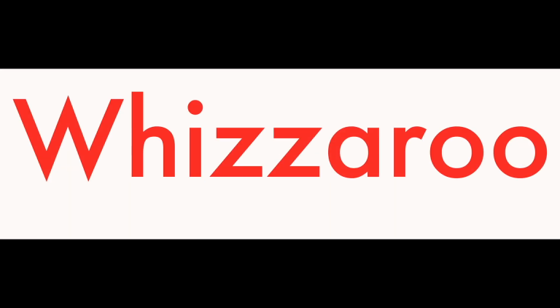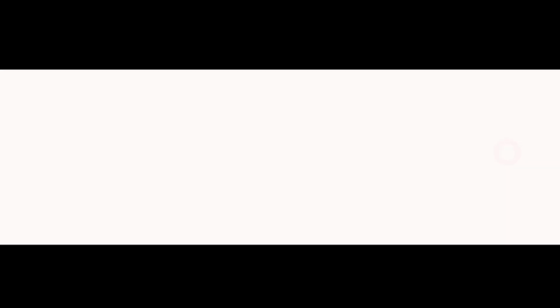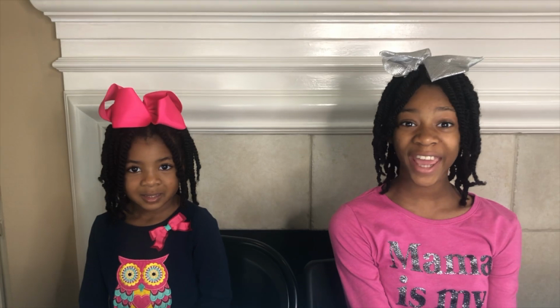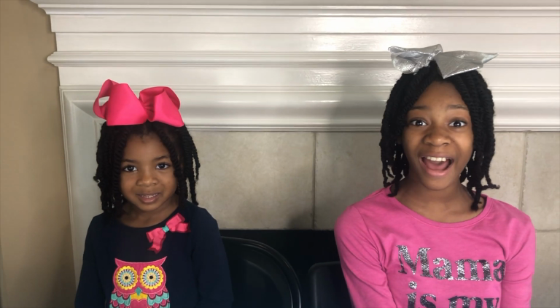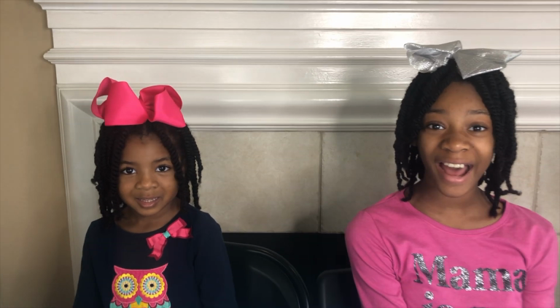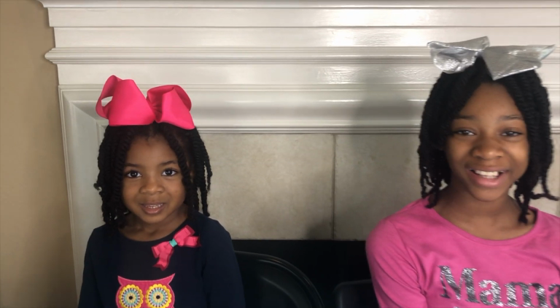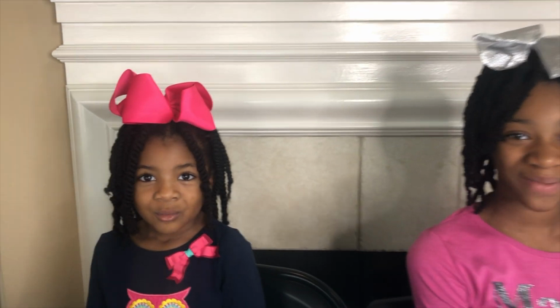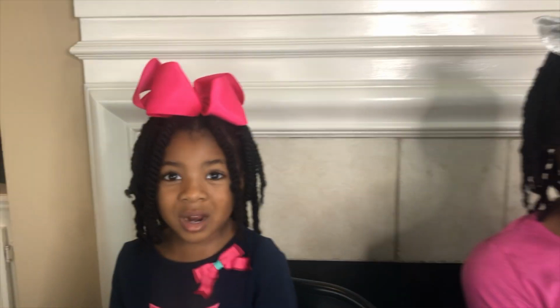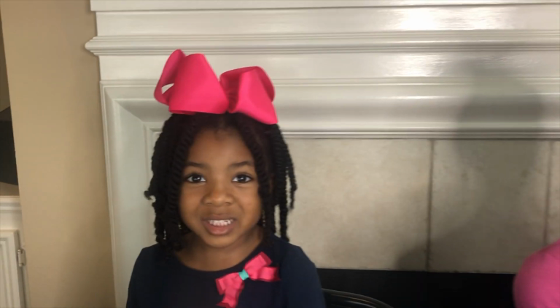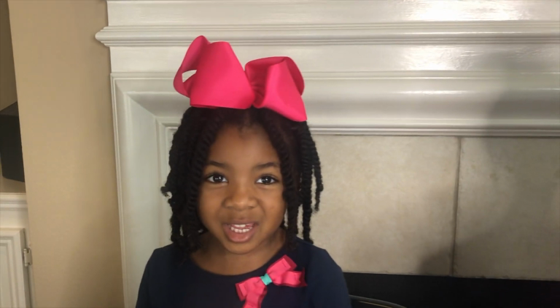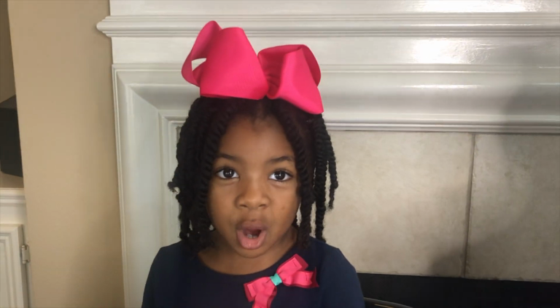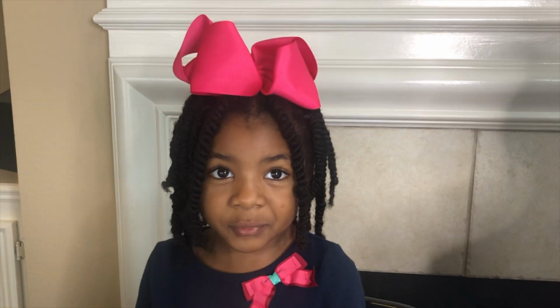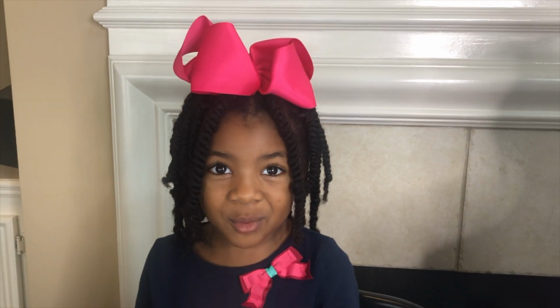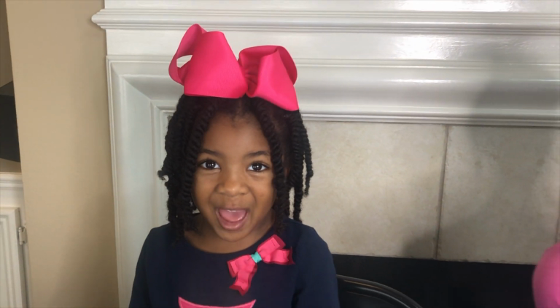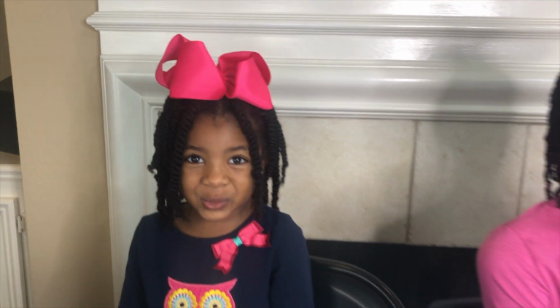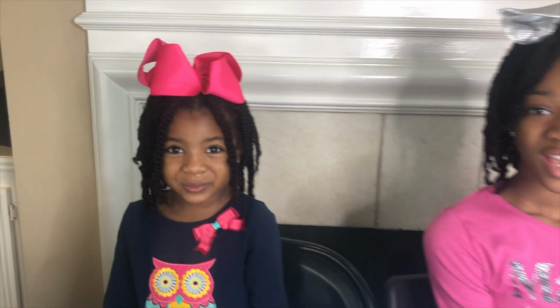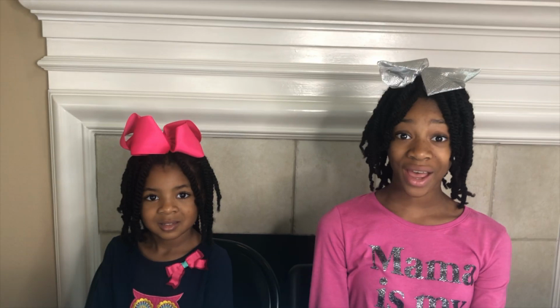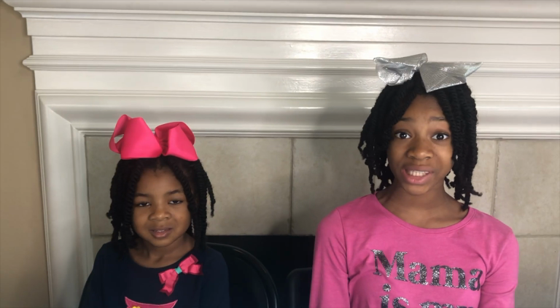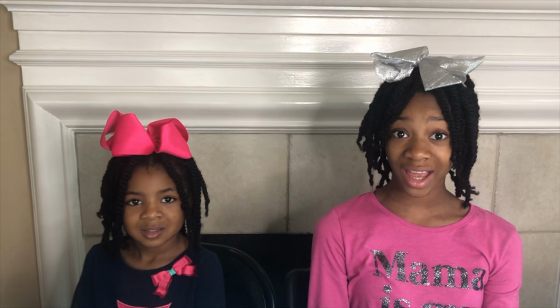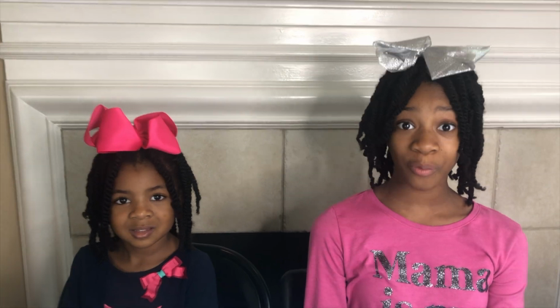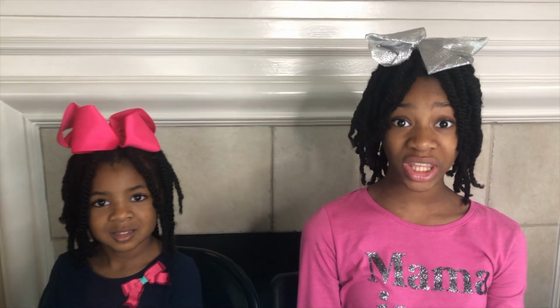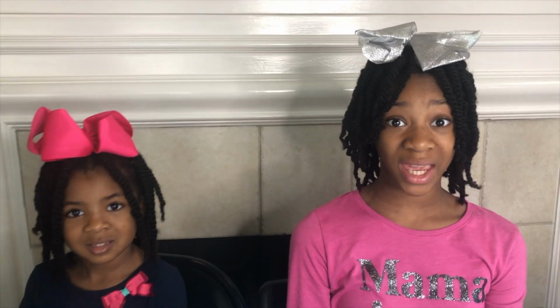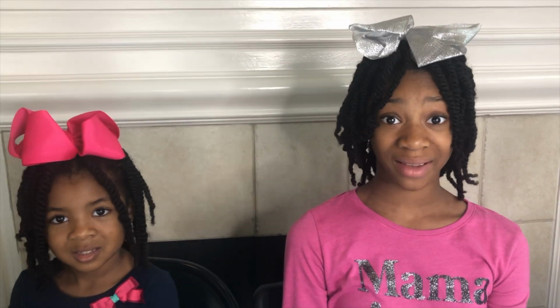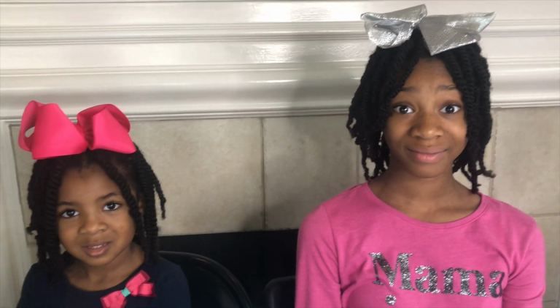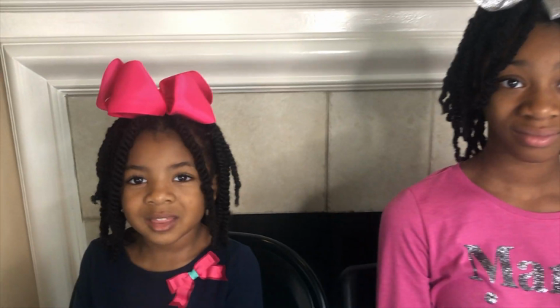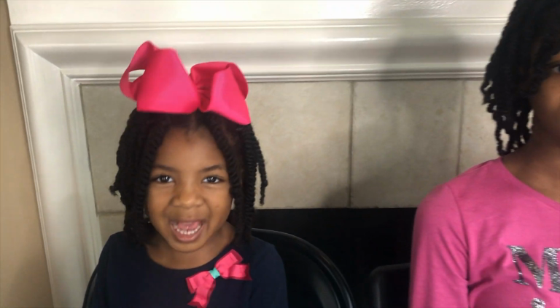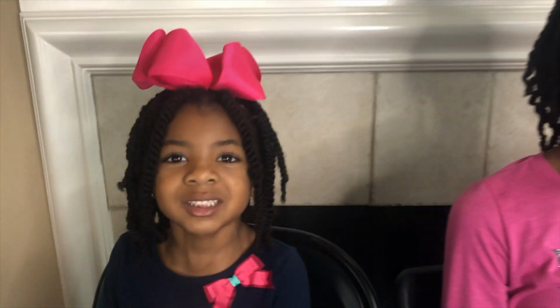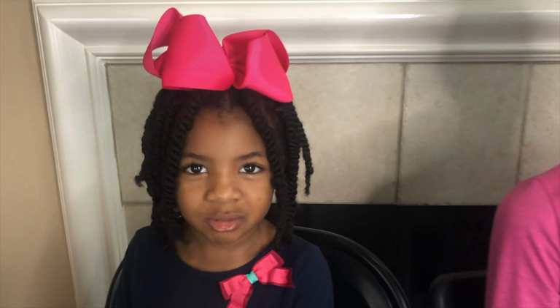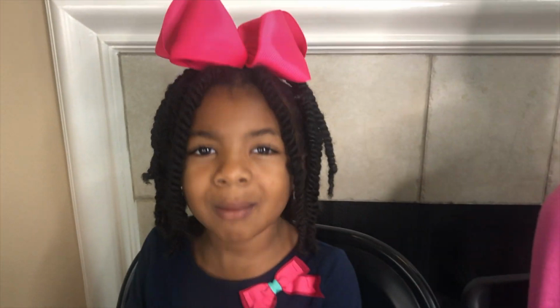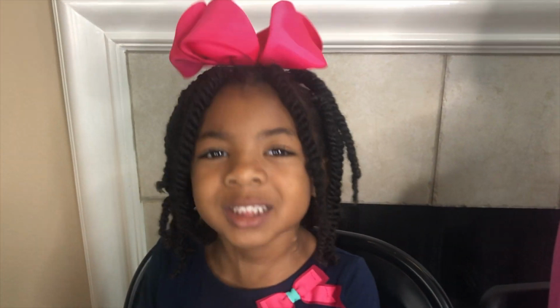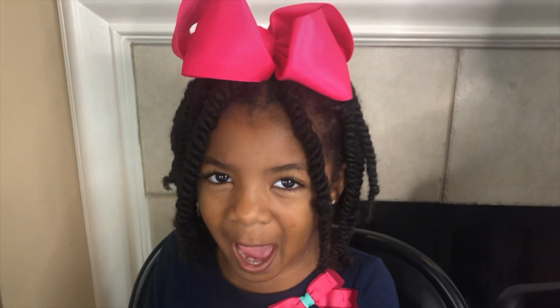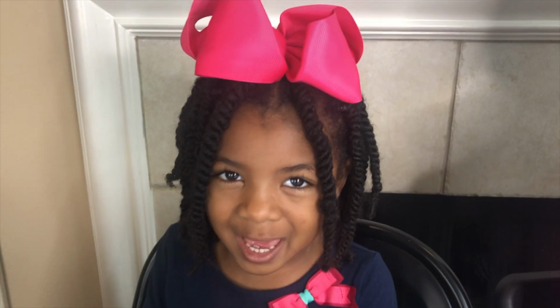Hey guys! We're staying home for a while, so stay home with me and let's do some science.